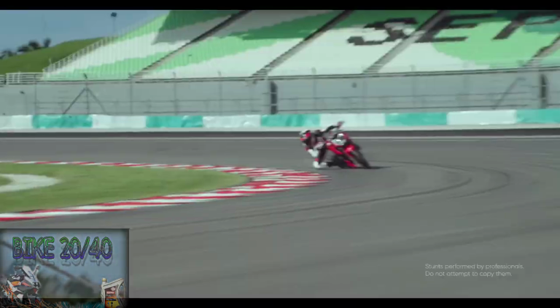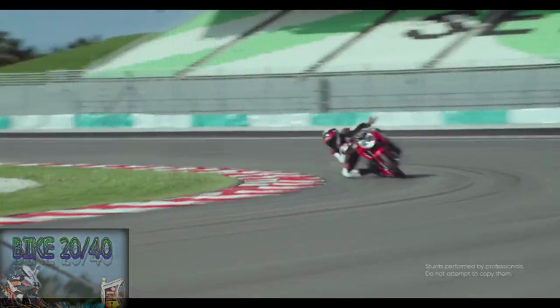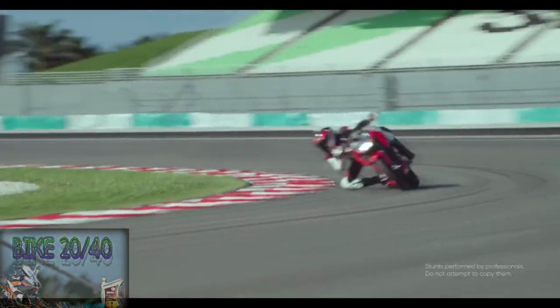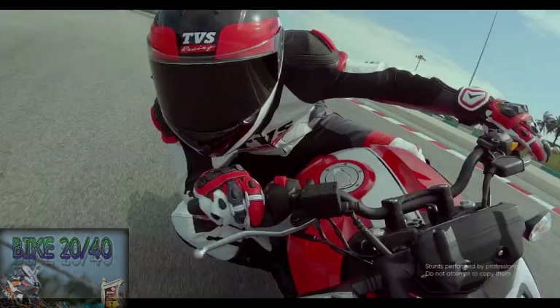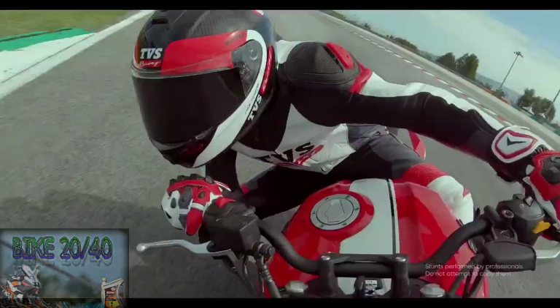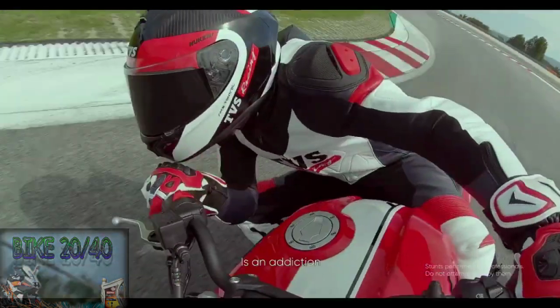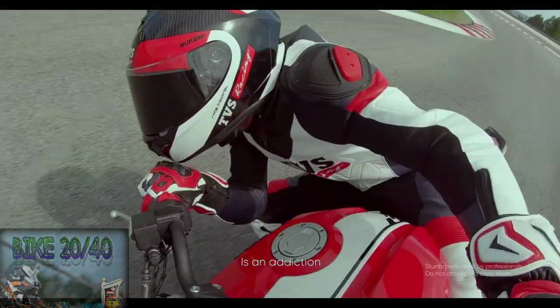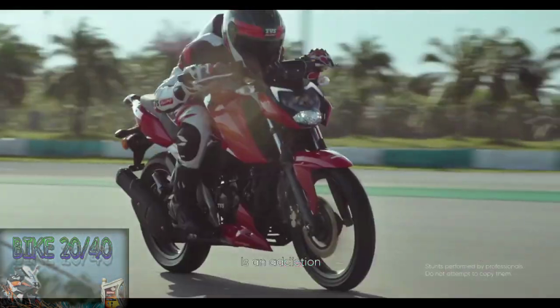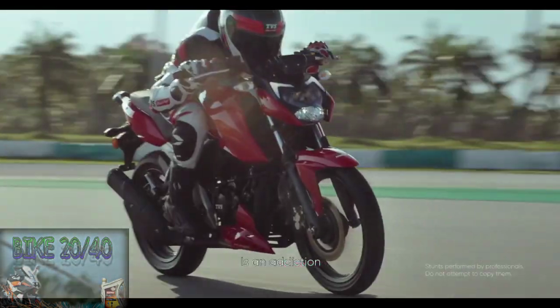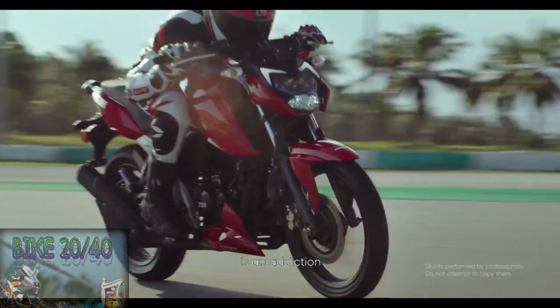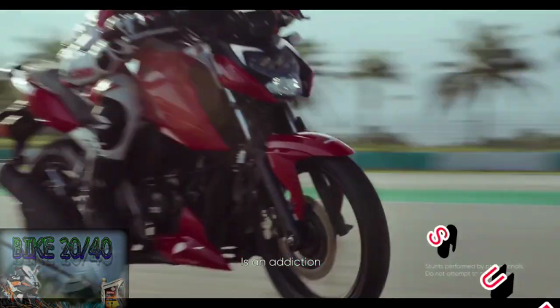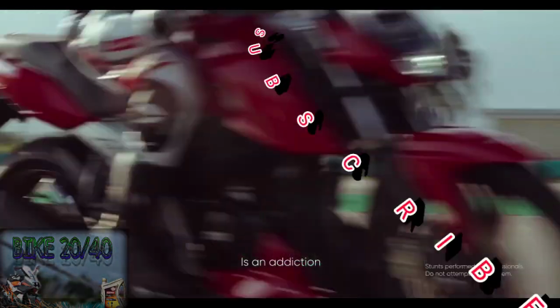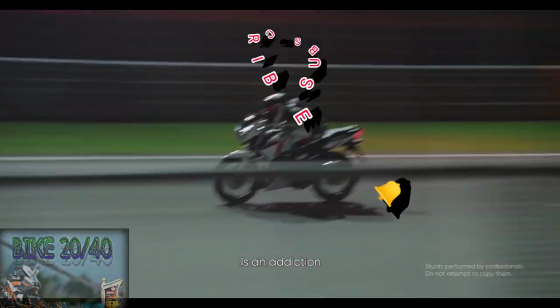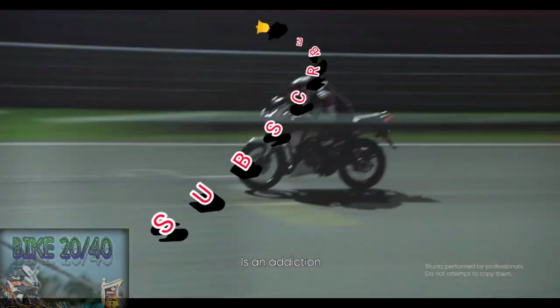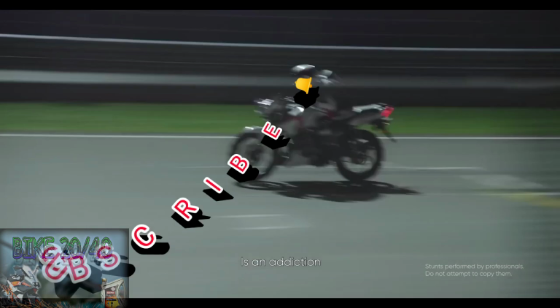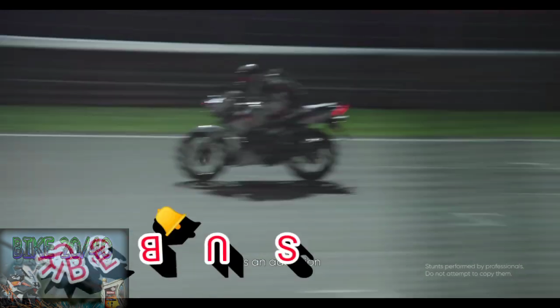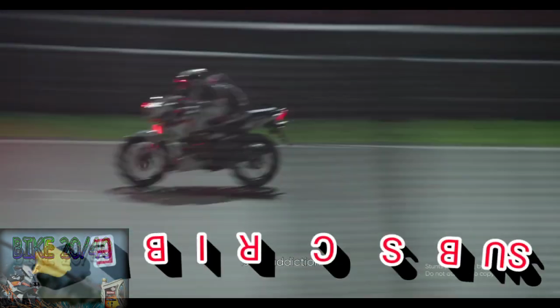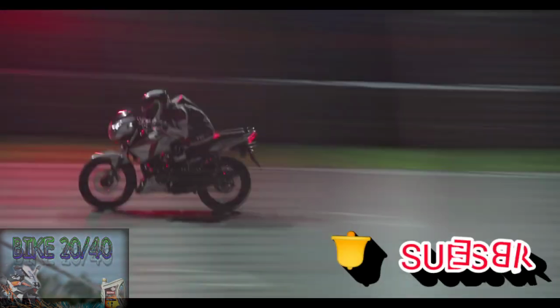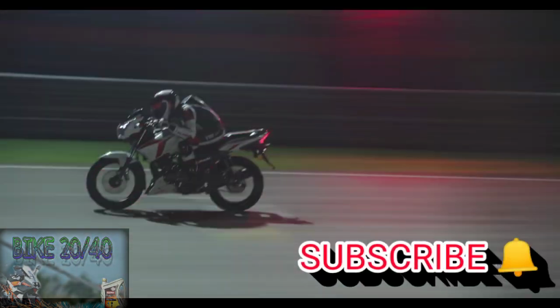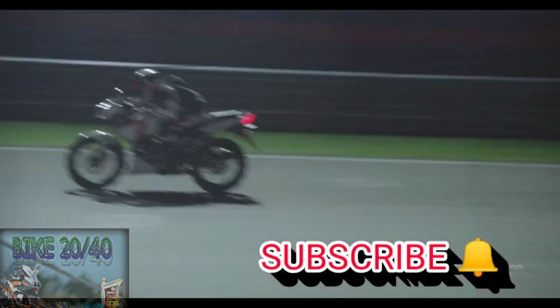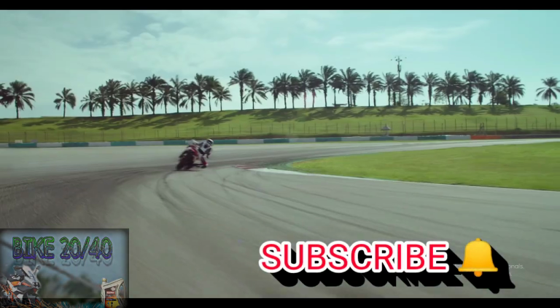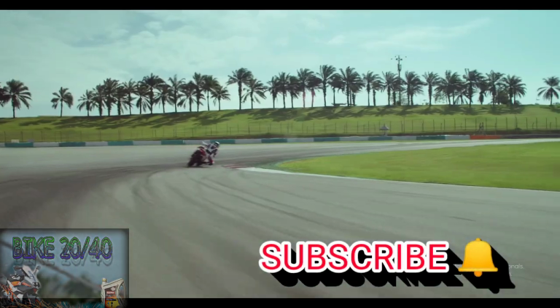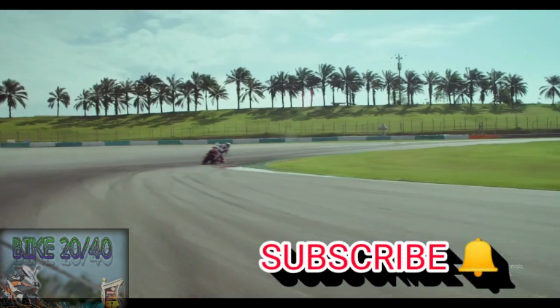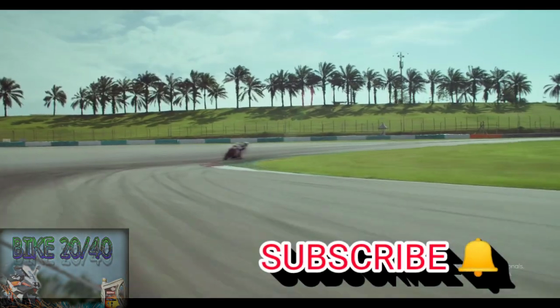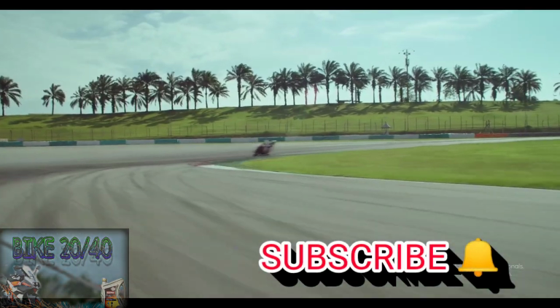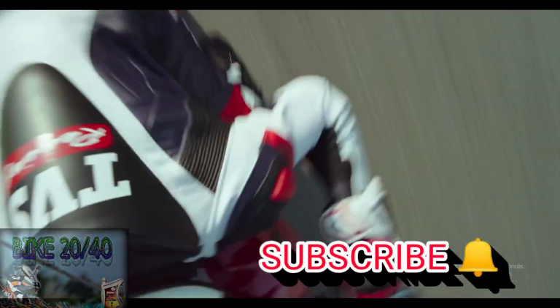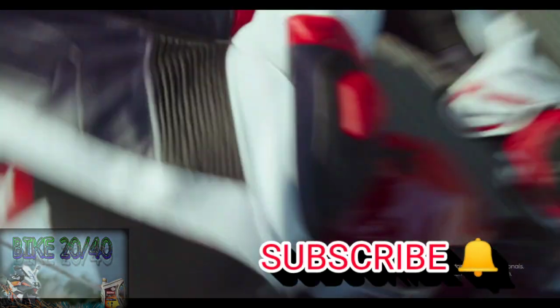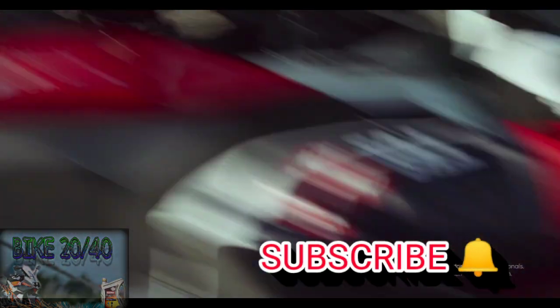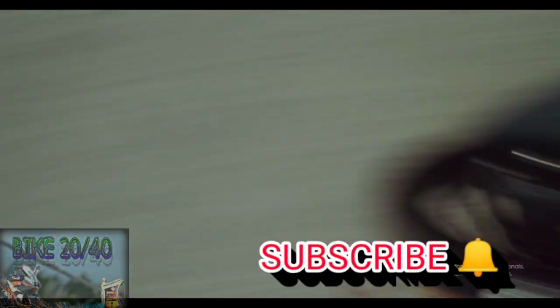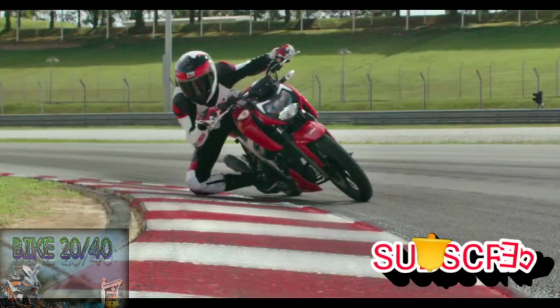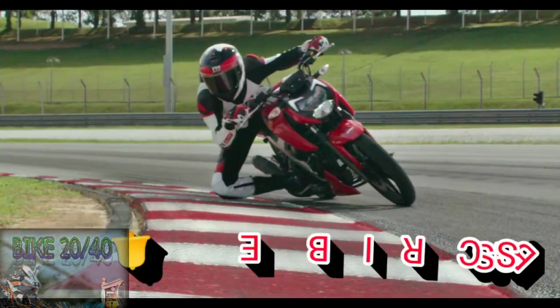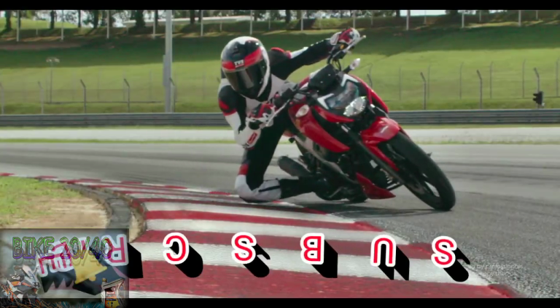So you can see that this video — subscribe to our channel and press the bell icon if you want to get new videos.